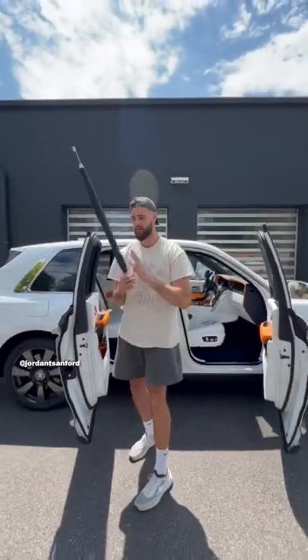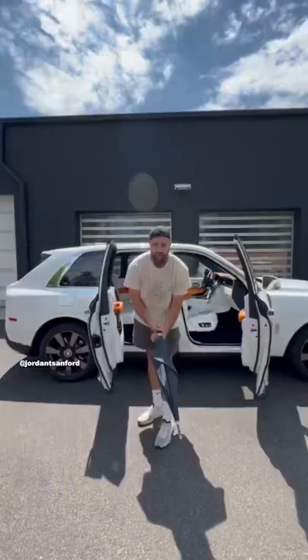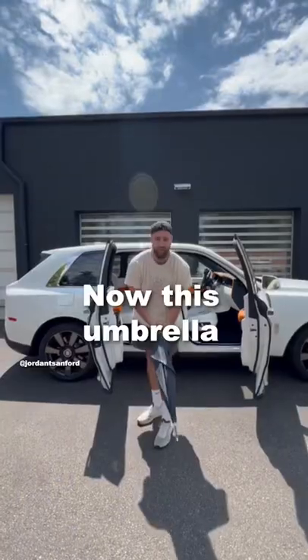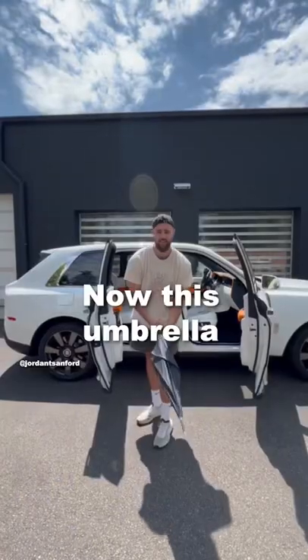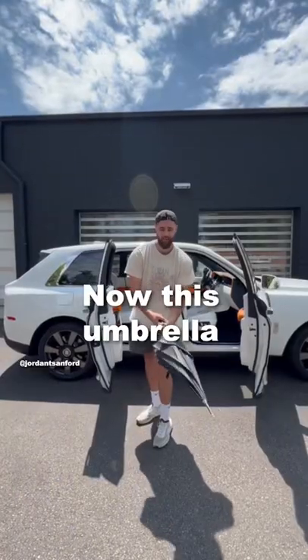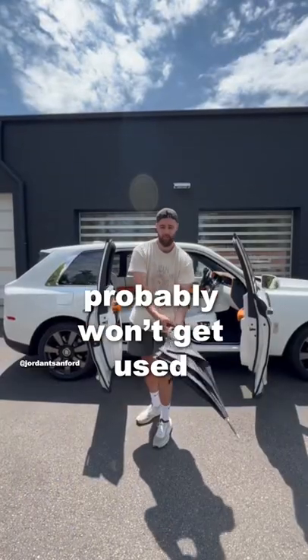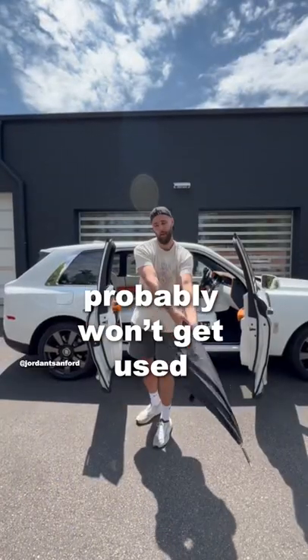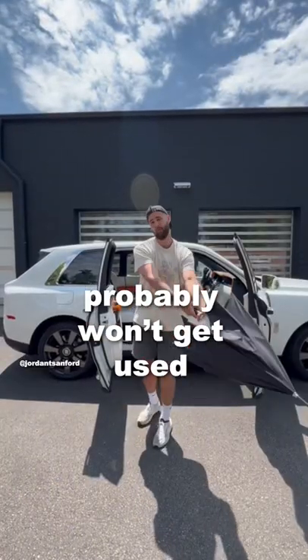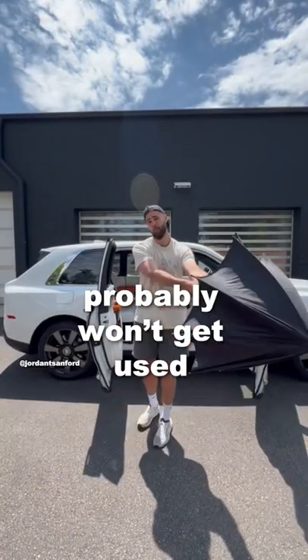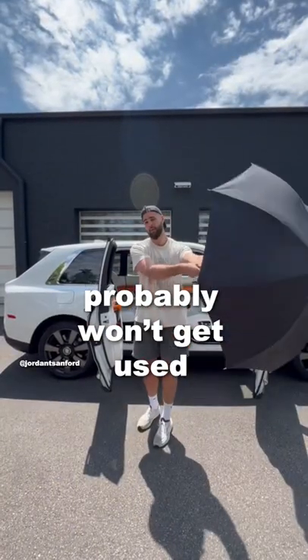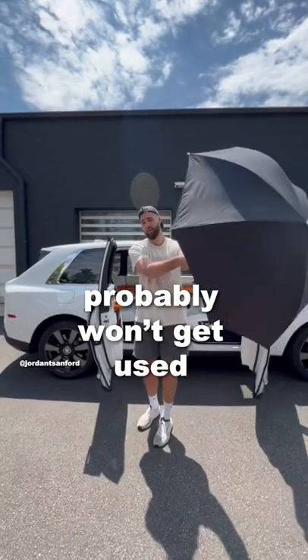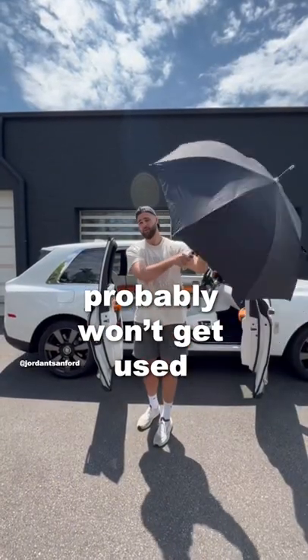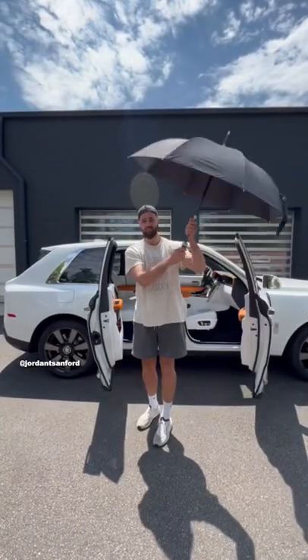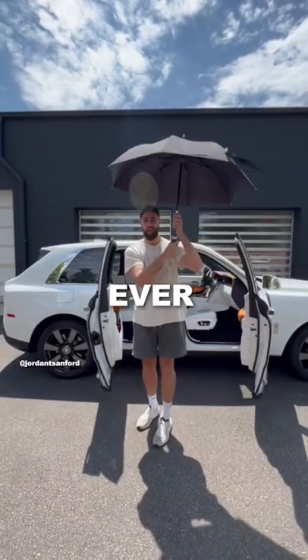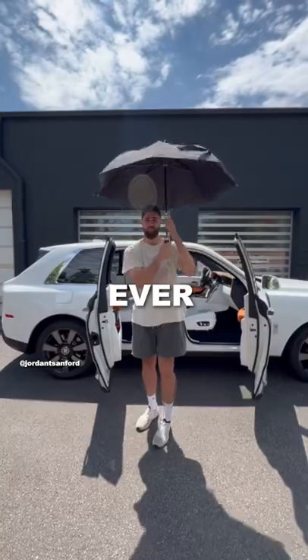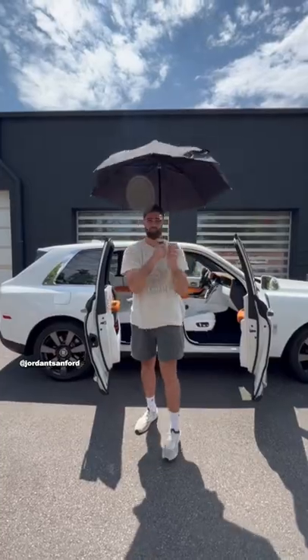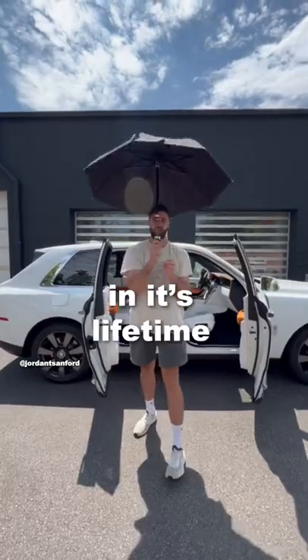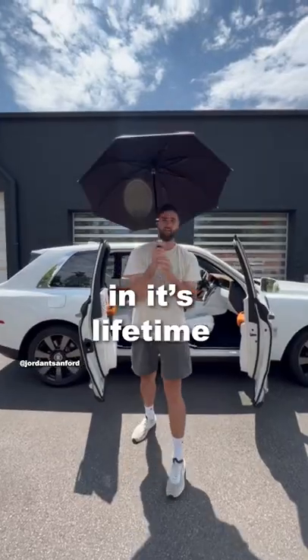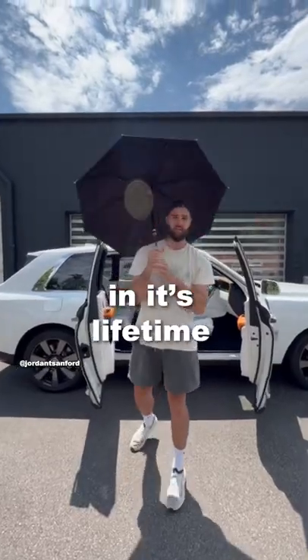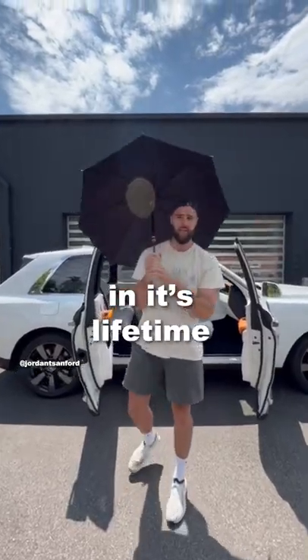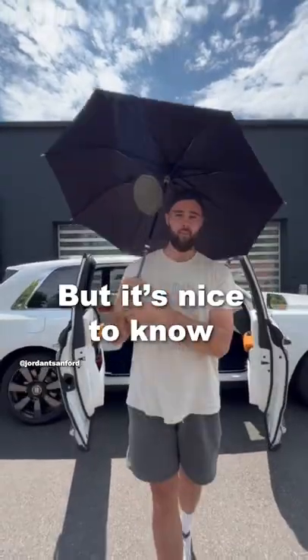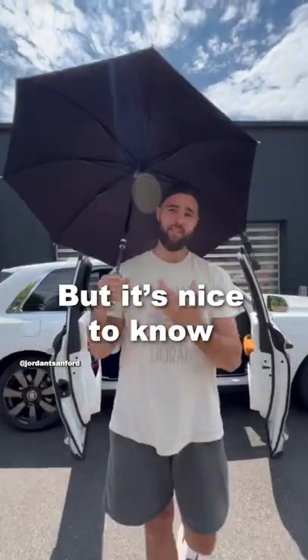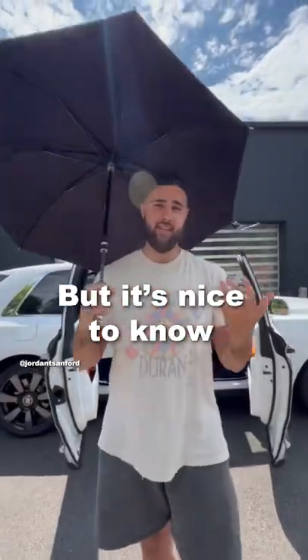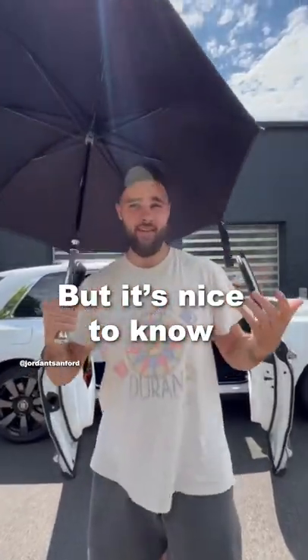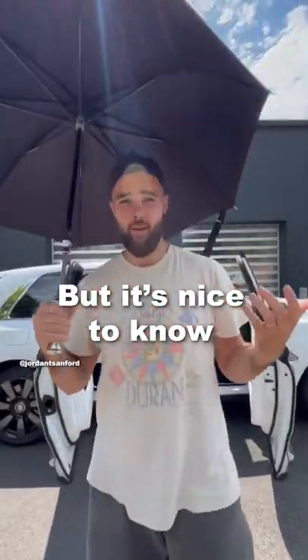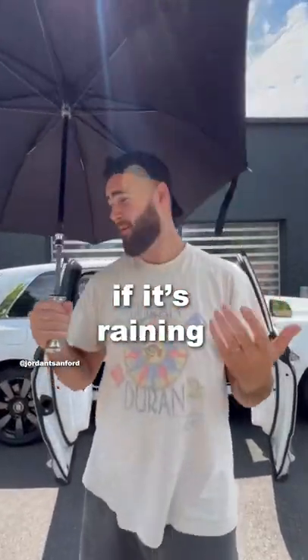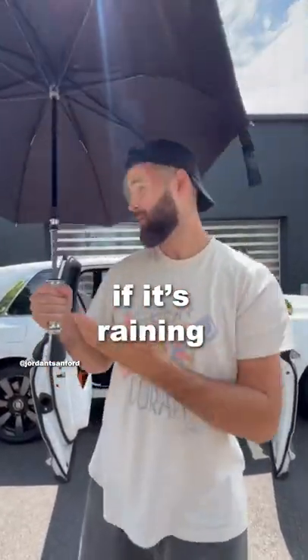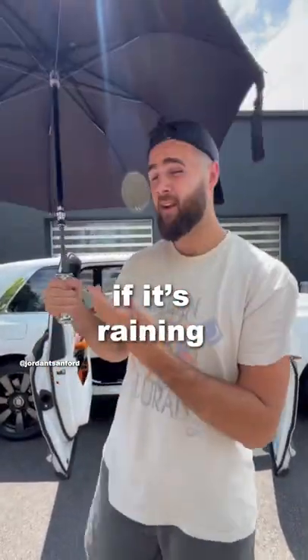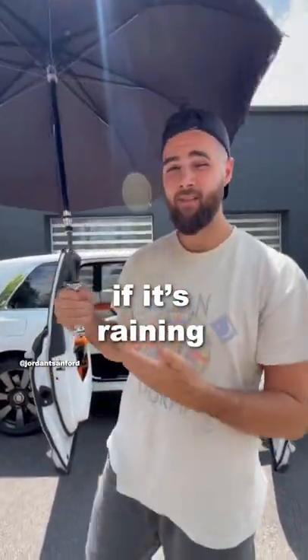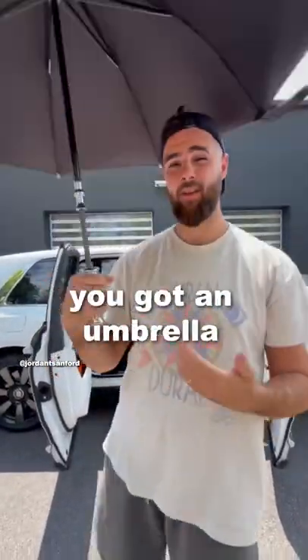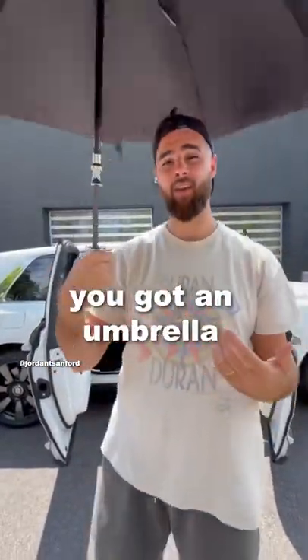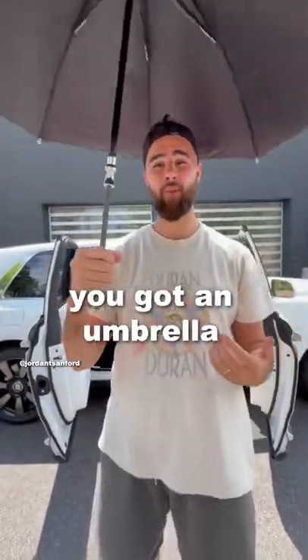Now, this umbrella probably won't get used ever in its lifetime, but it's nice to know. If it's raining, you've got an umbrella.